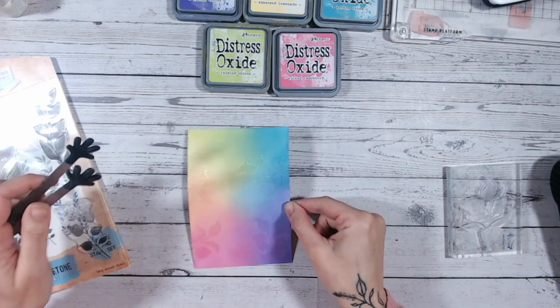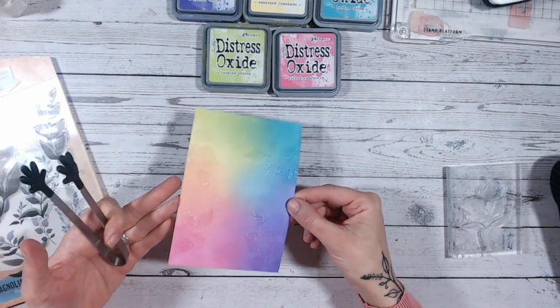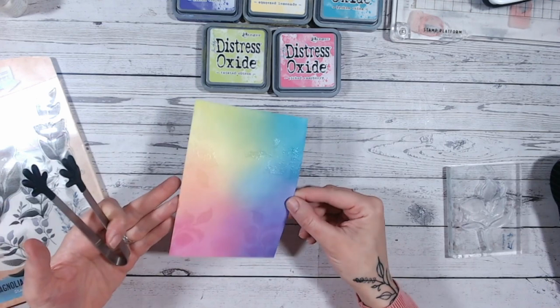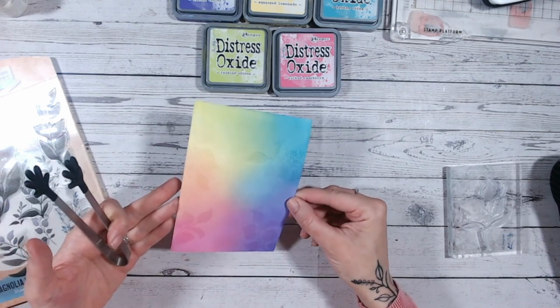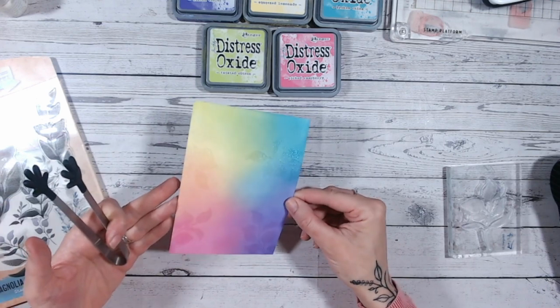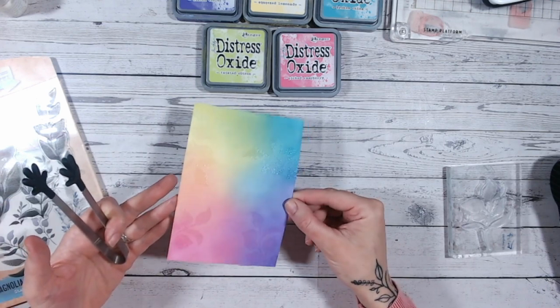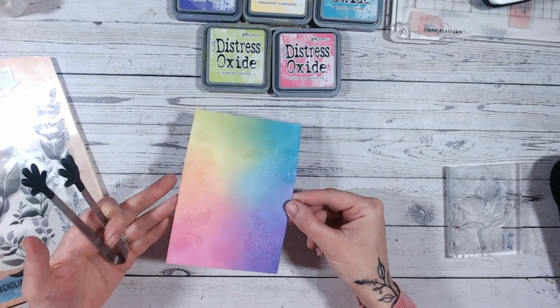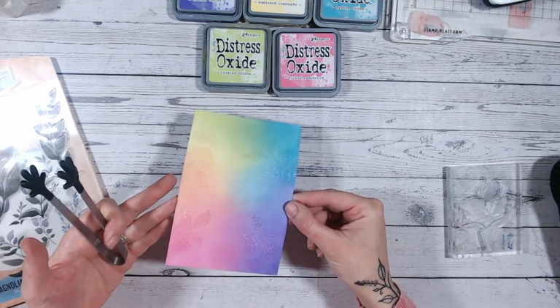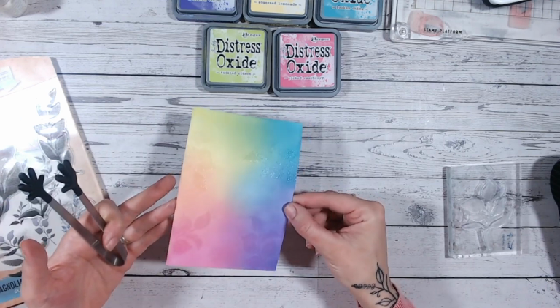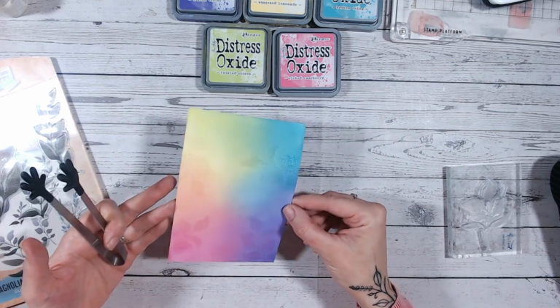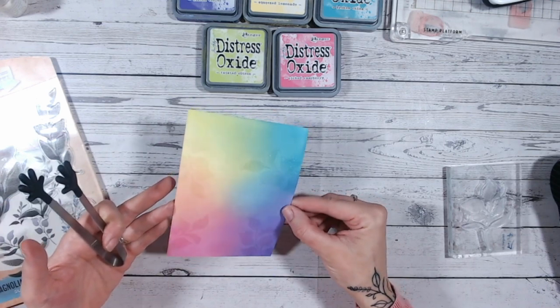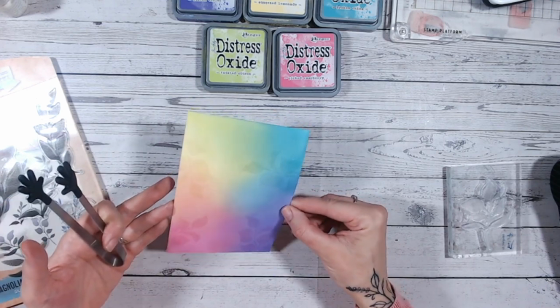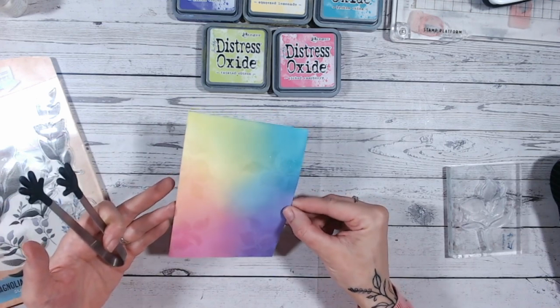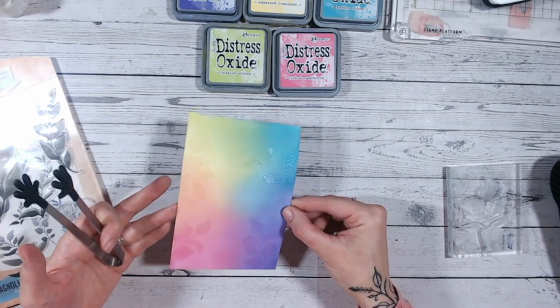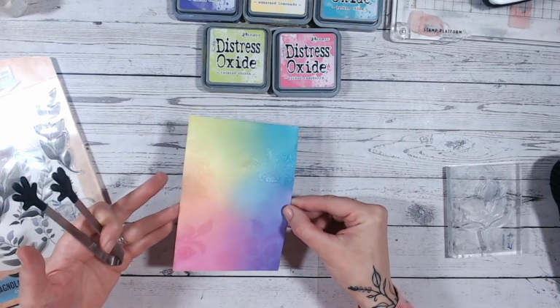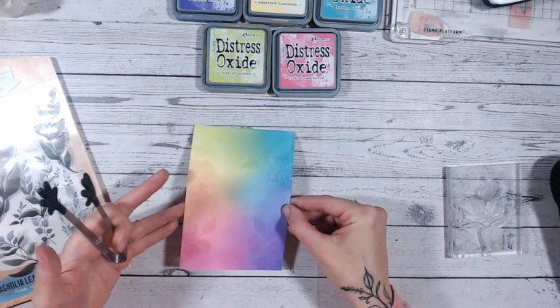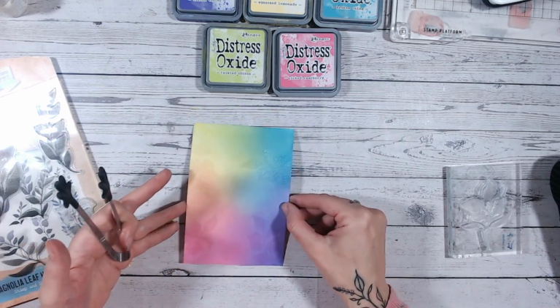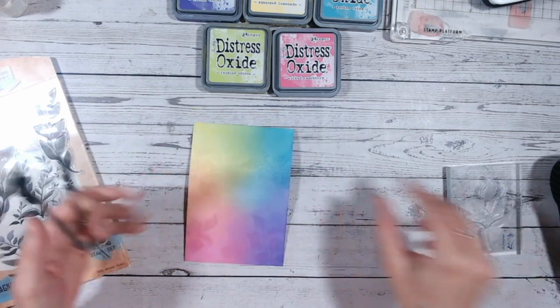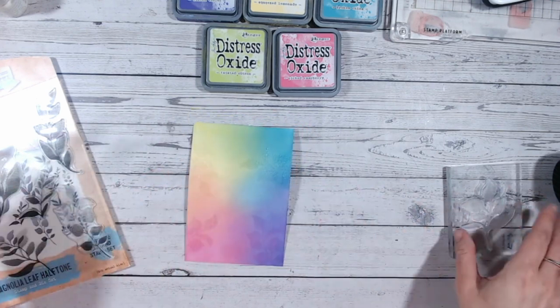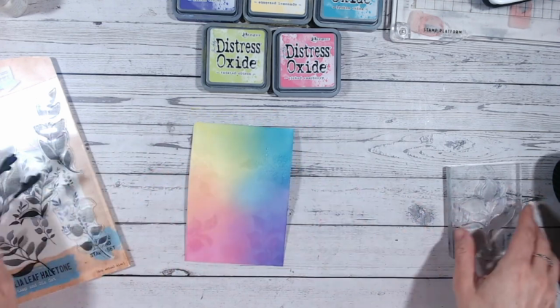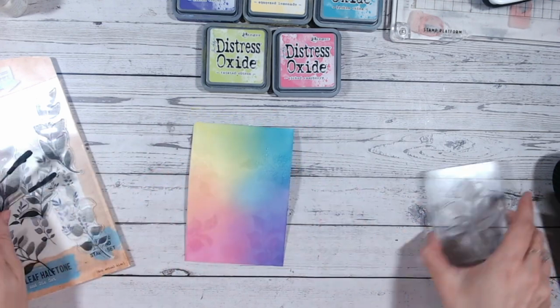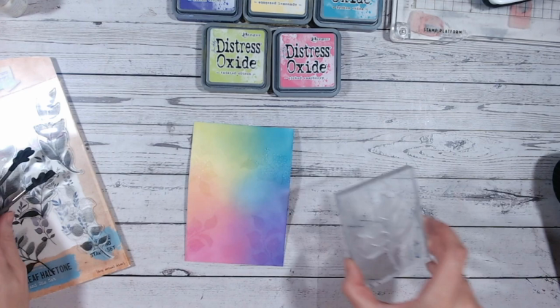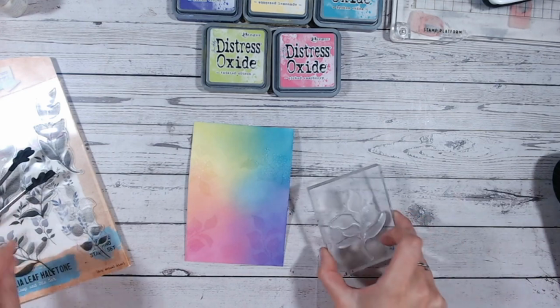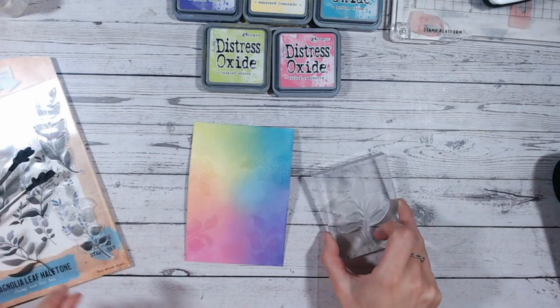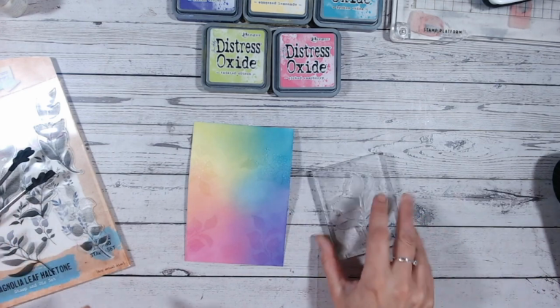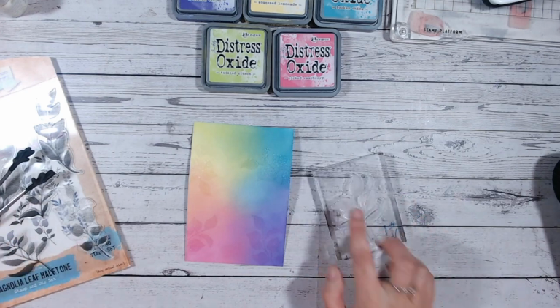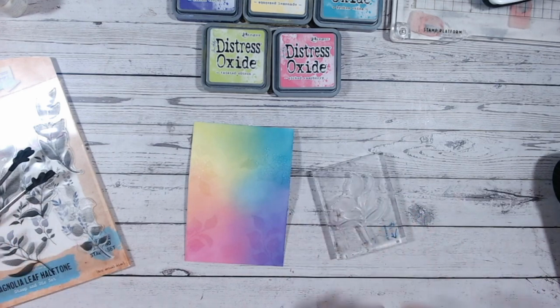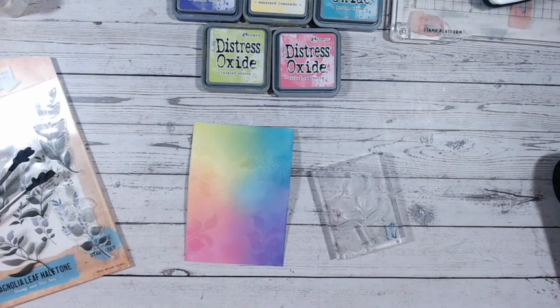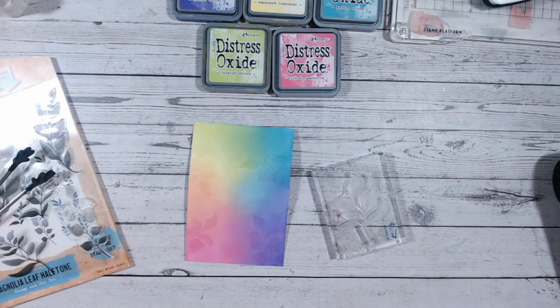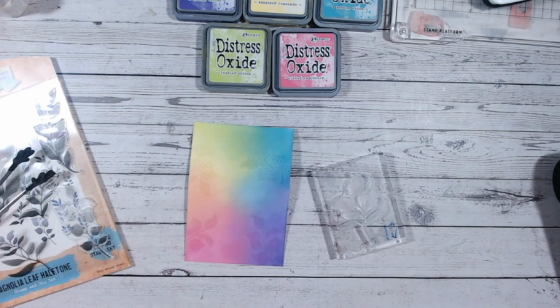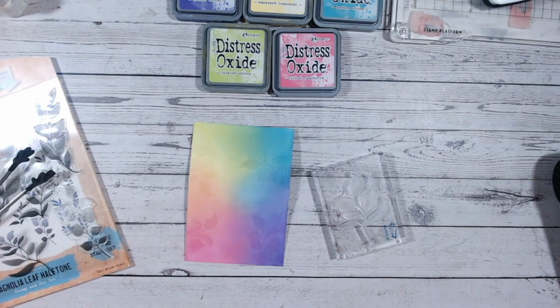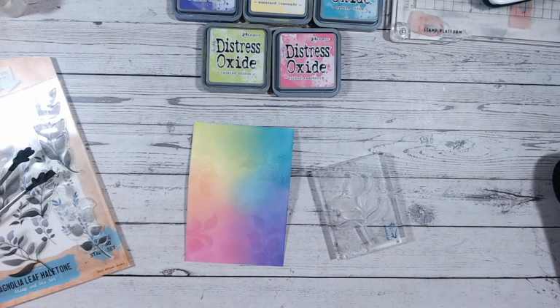Once you've embossed the leaves for the first time, they're much easier to see, which then makes it much easier to stamp a secondary leaf design around them.